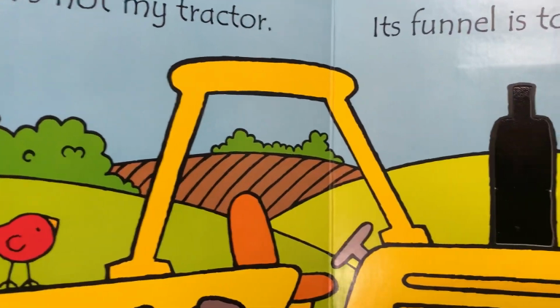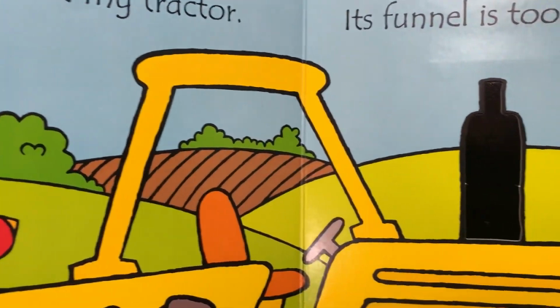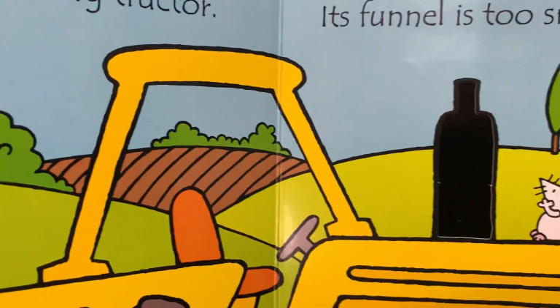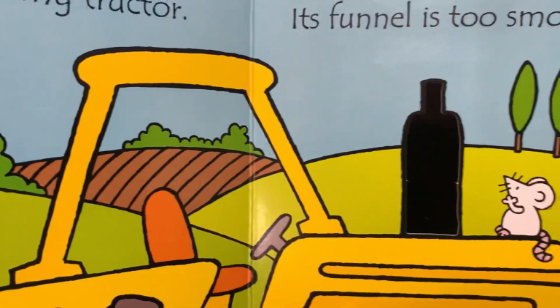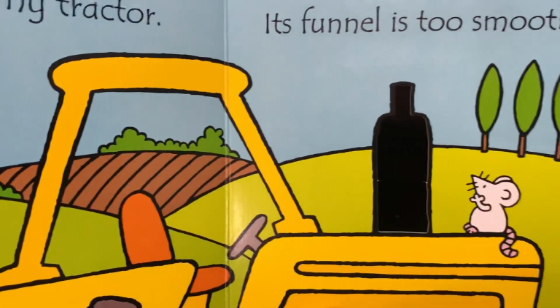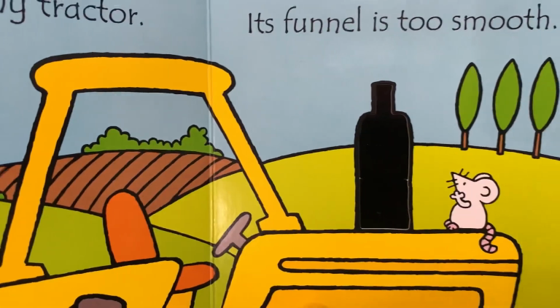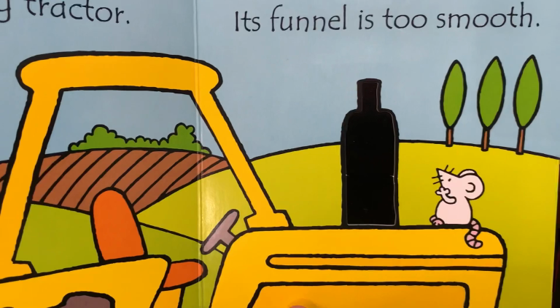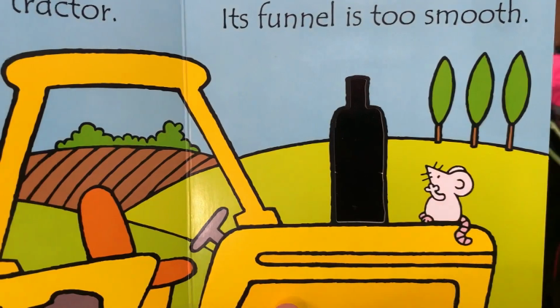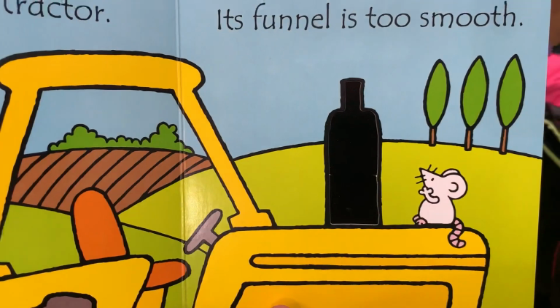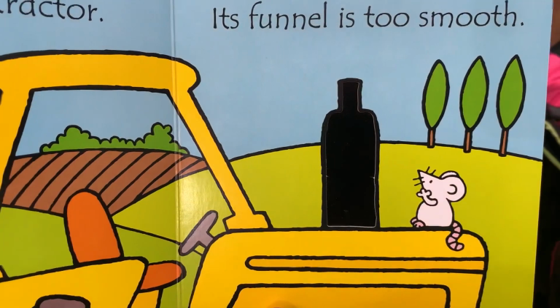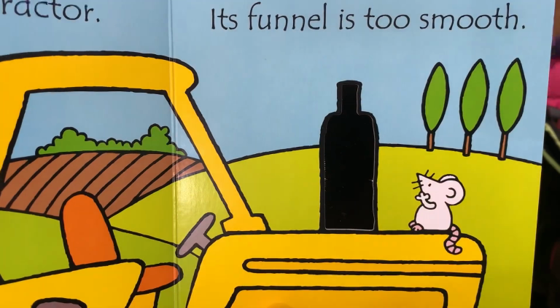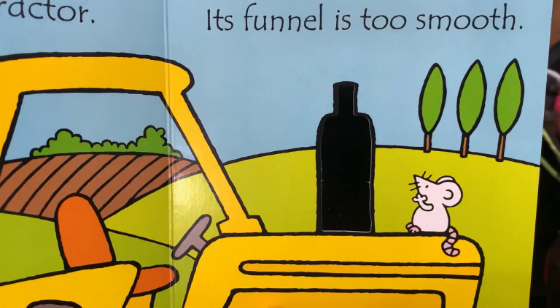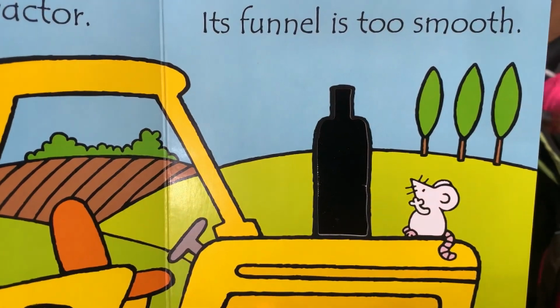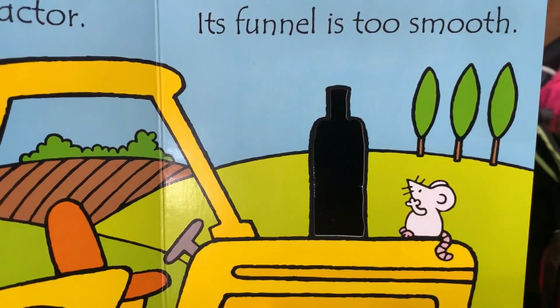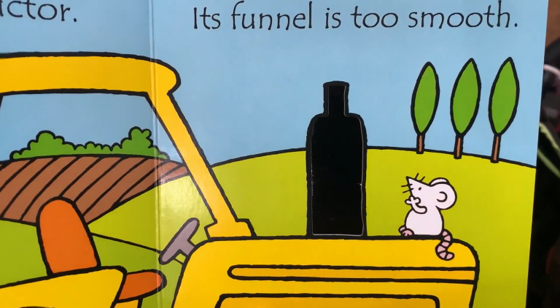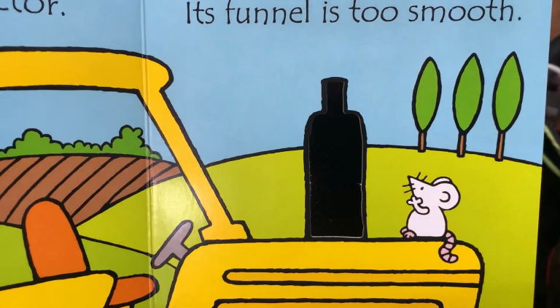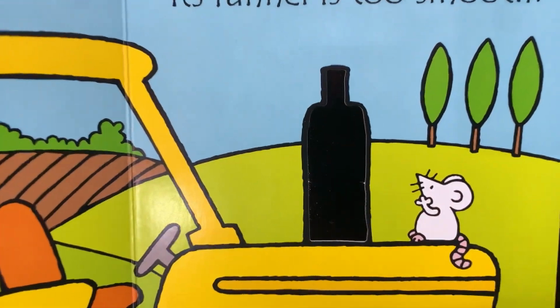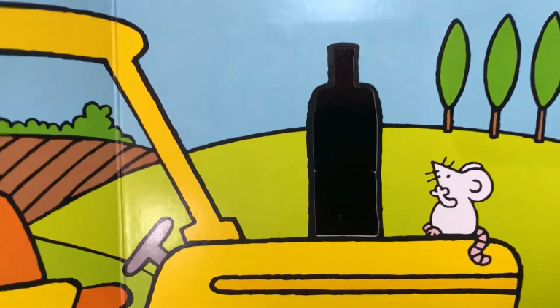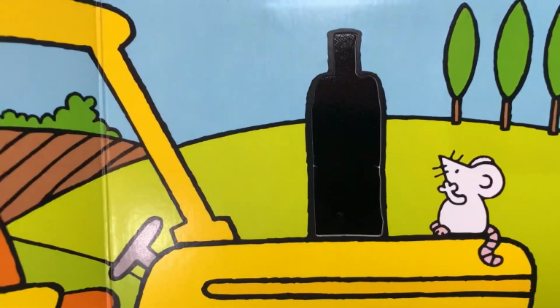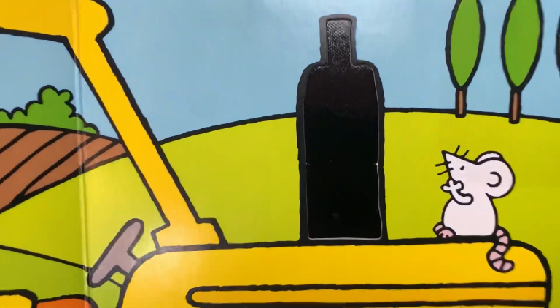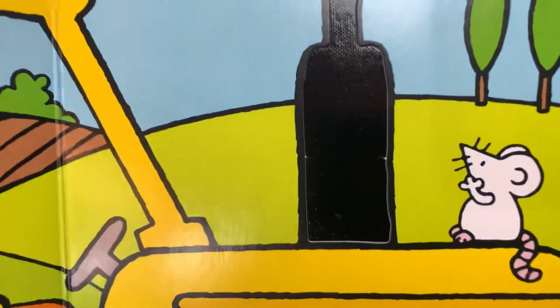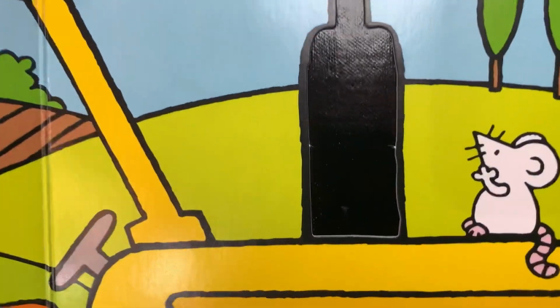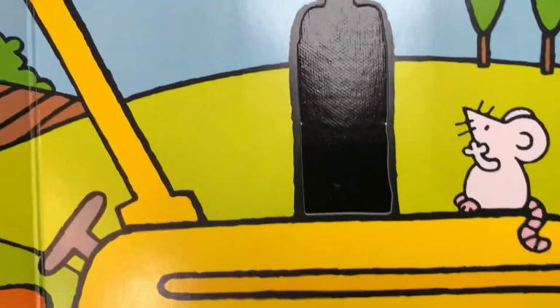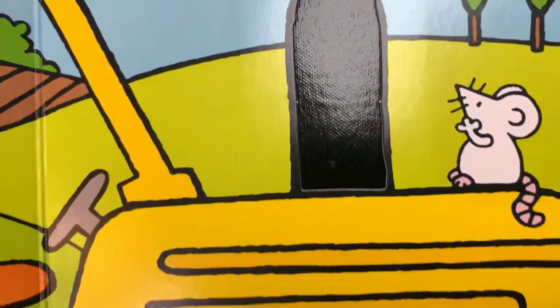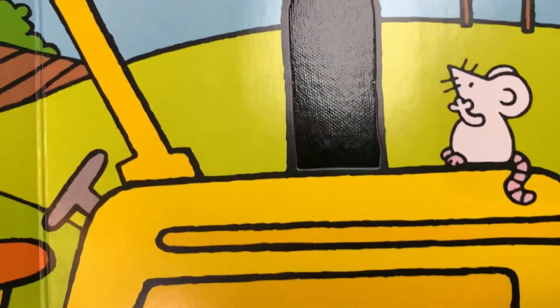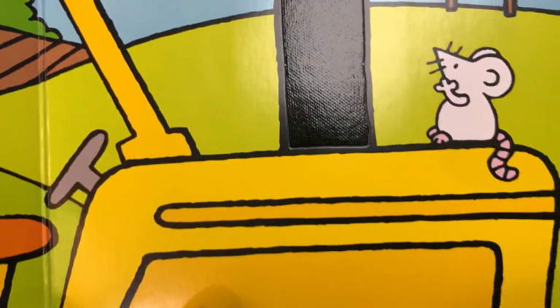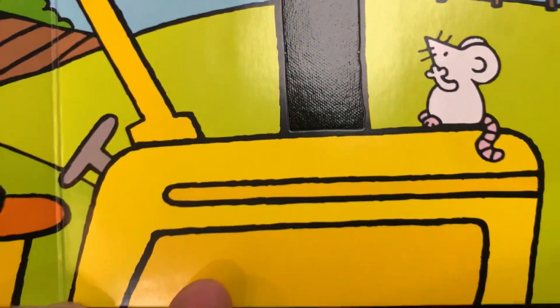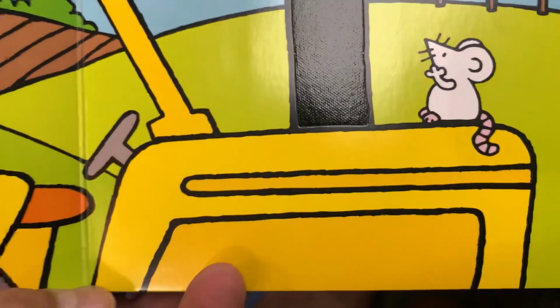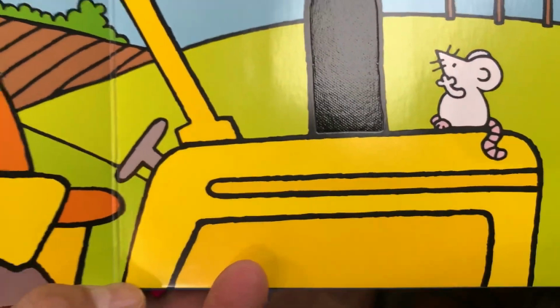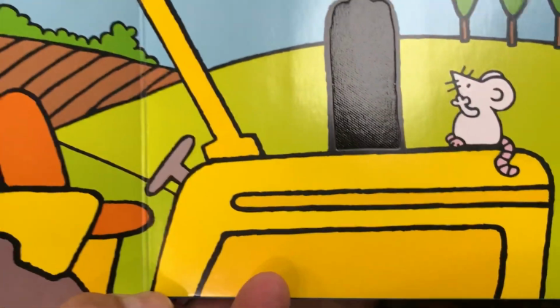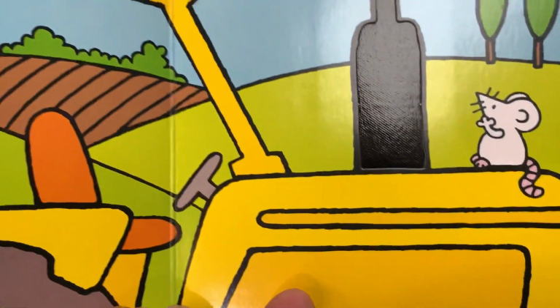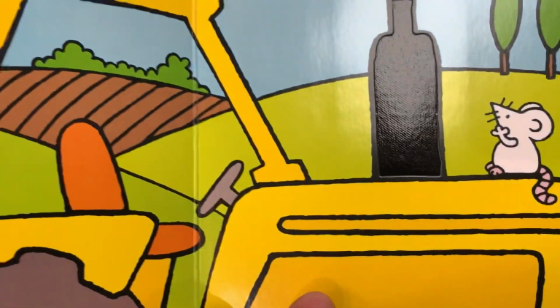That's not my tractor — its funnel is too smooth. Smooth funnel.